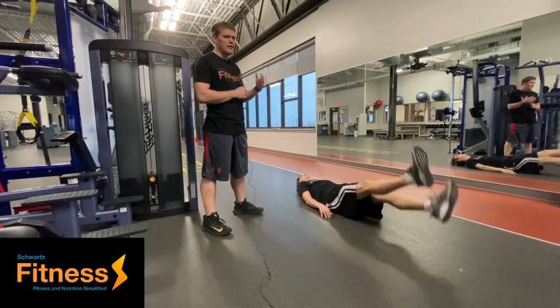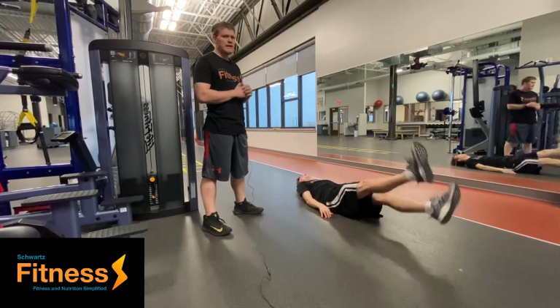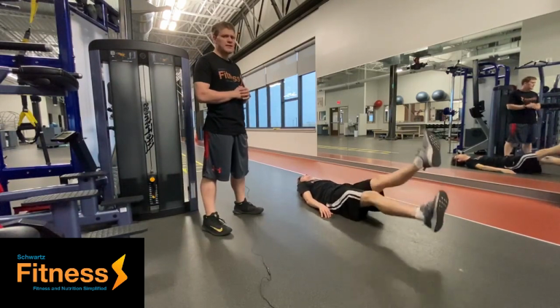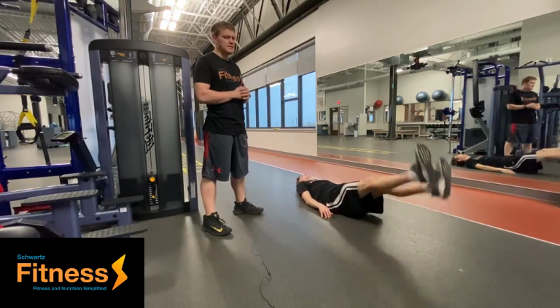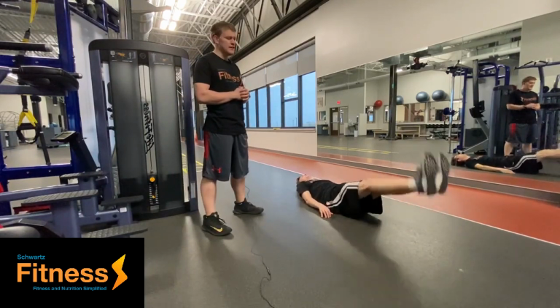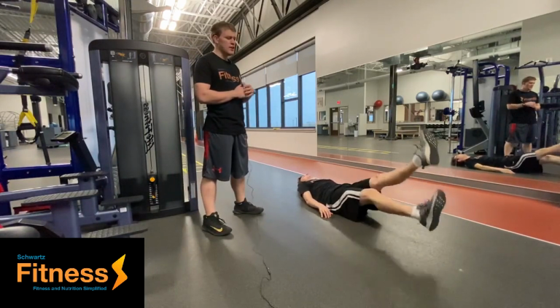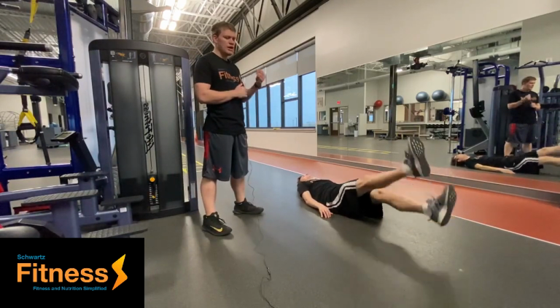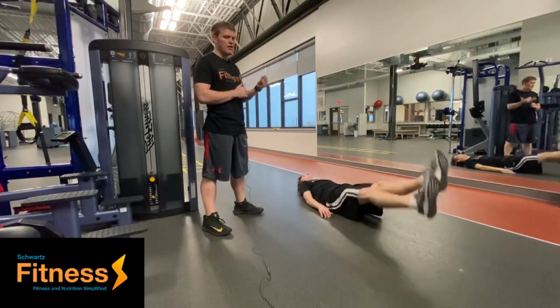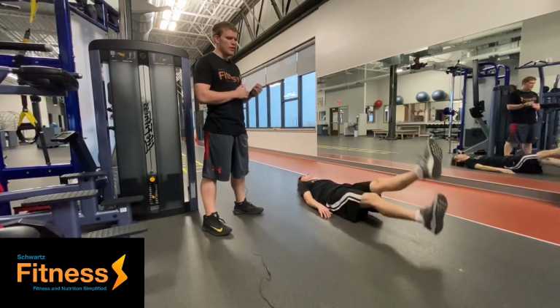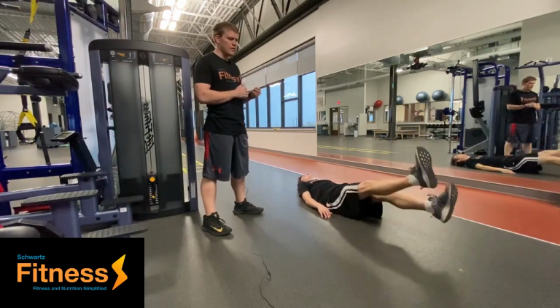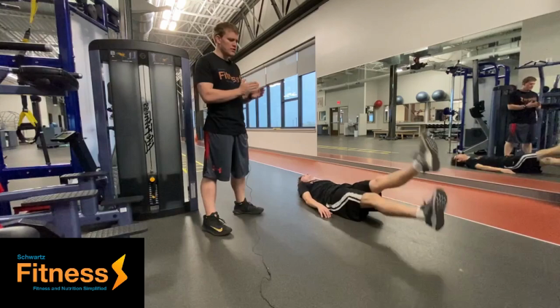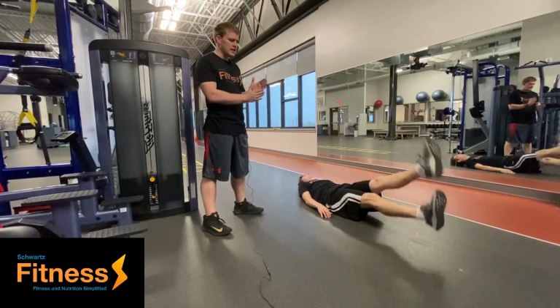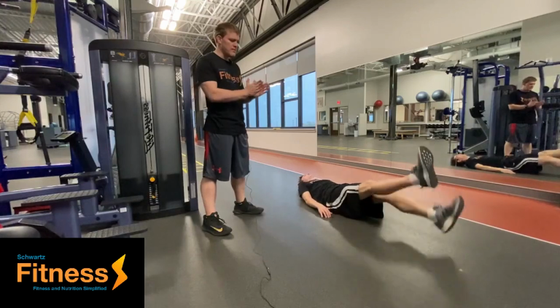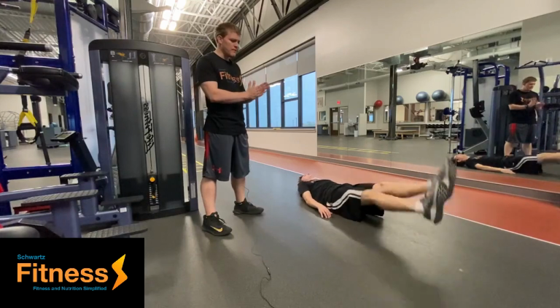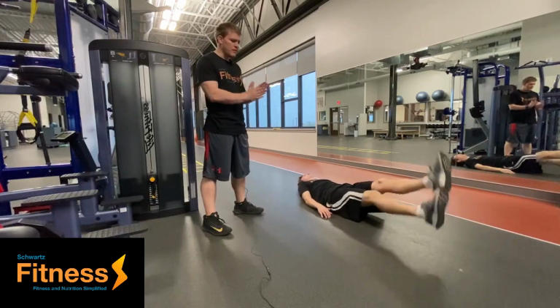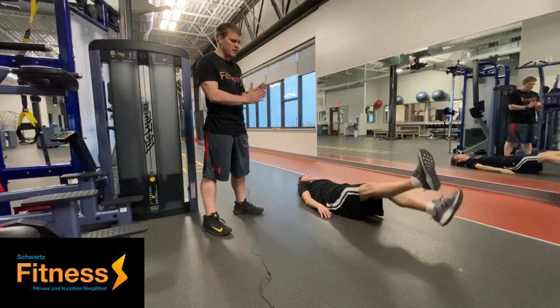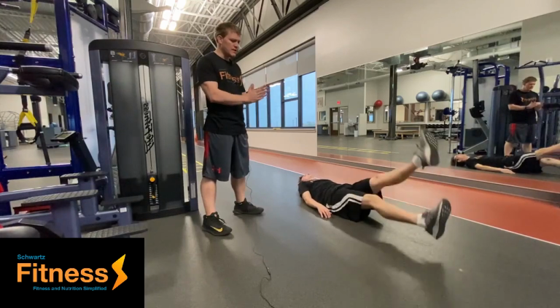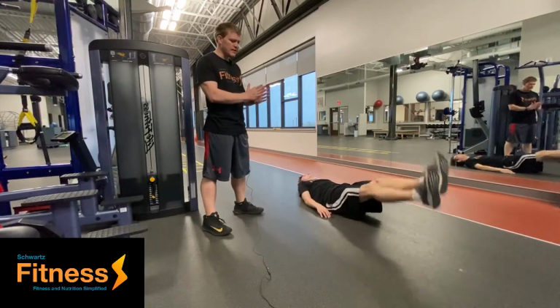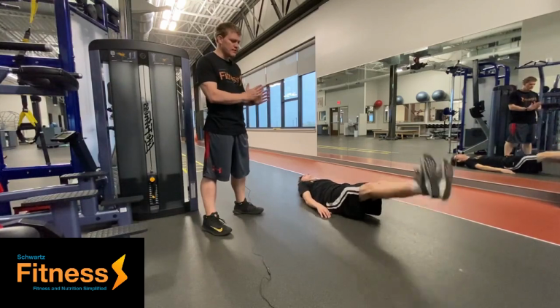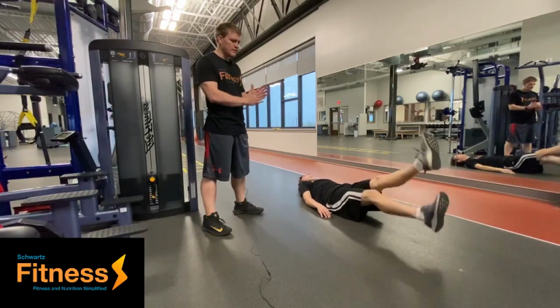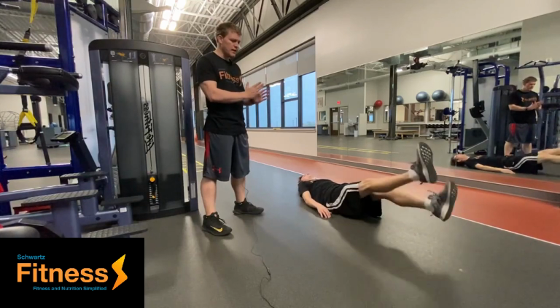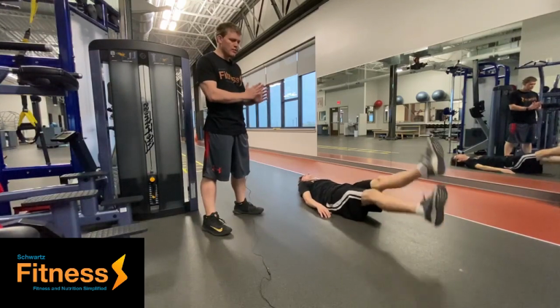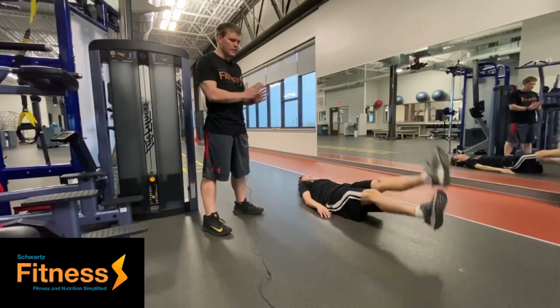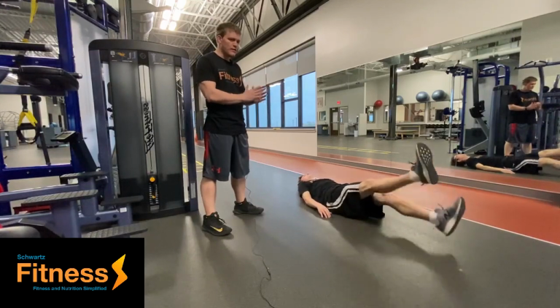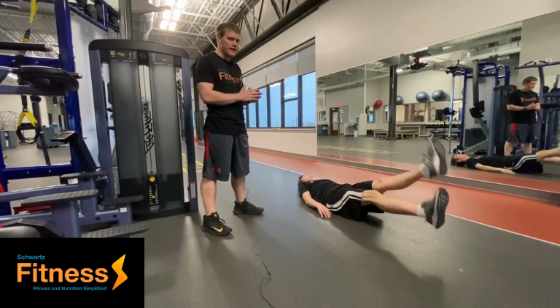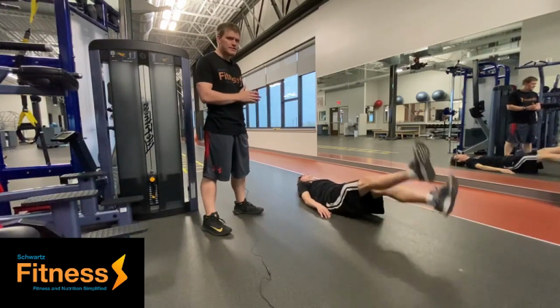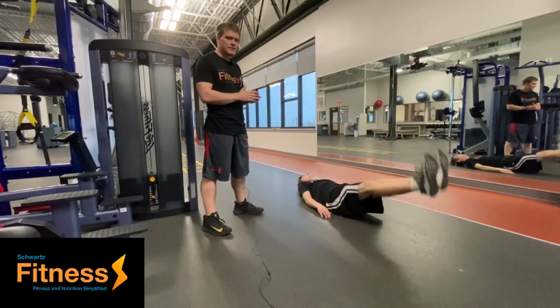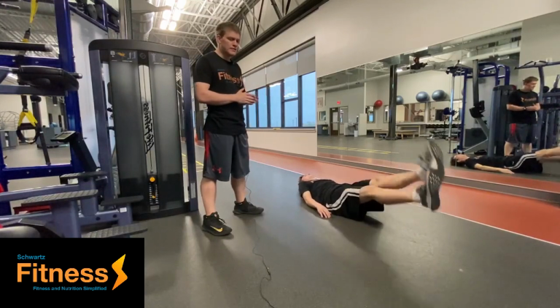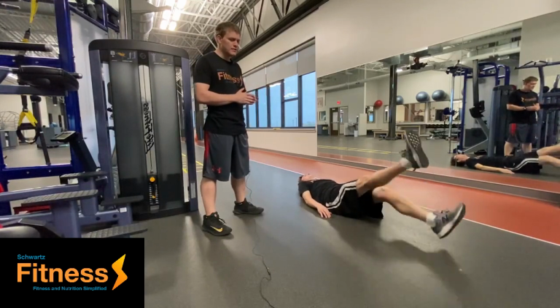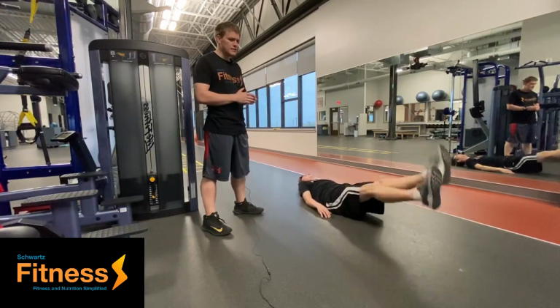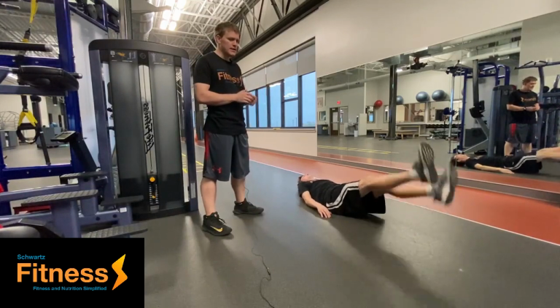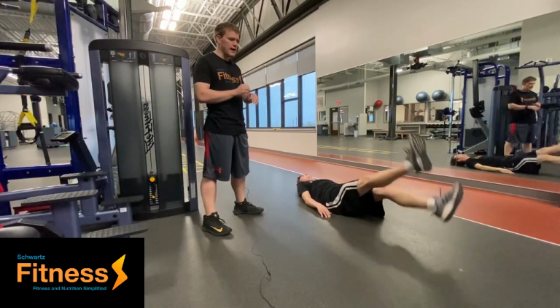If you want to make this exercise even harder, you're just going to keep your feet really close together and go really, really fast — just like that.